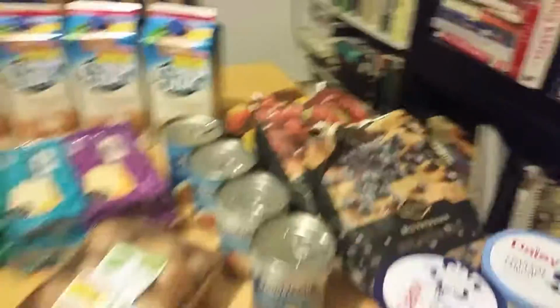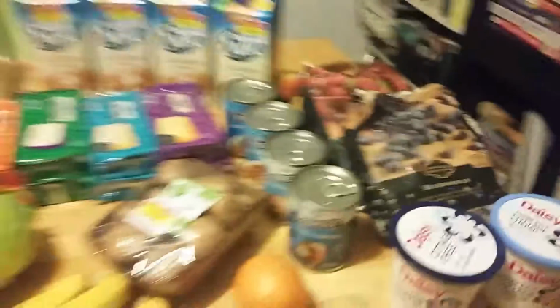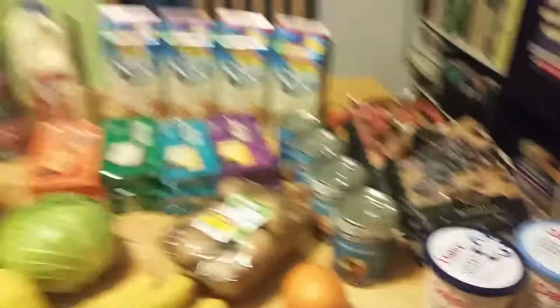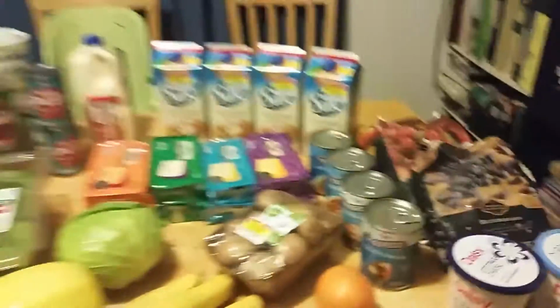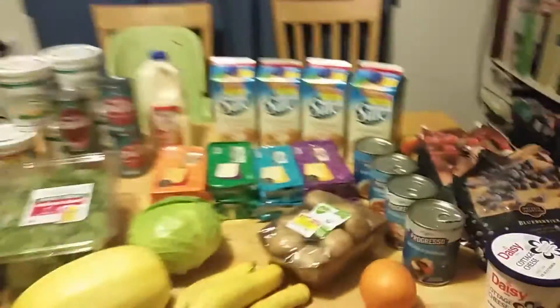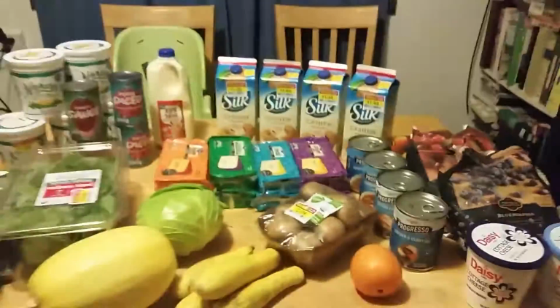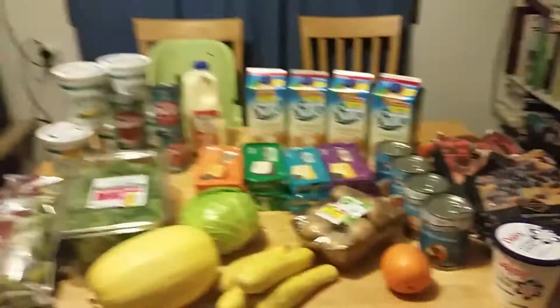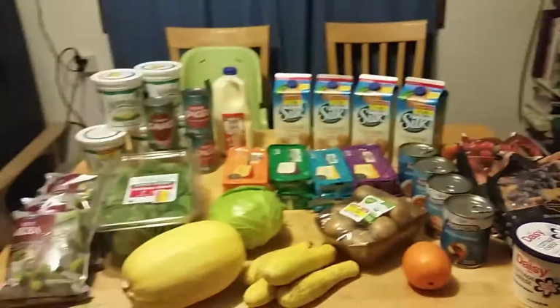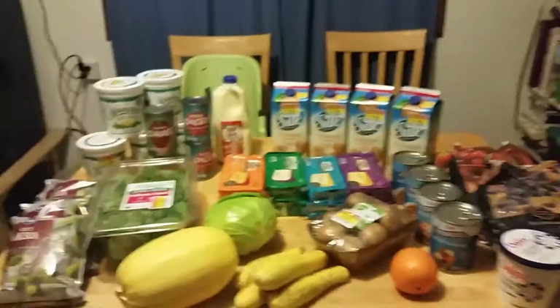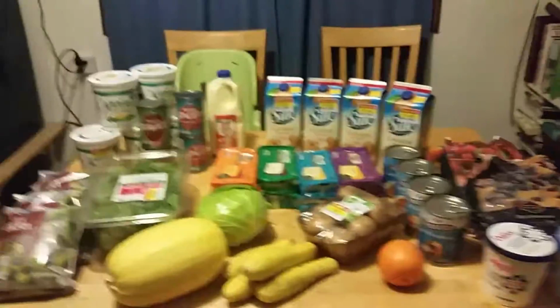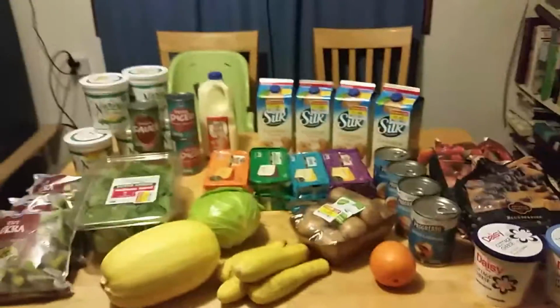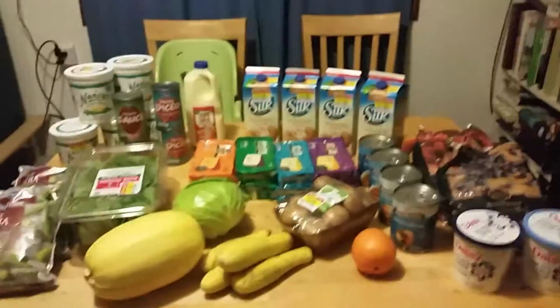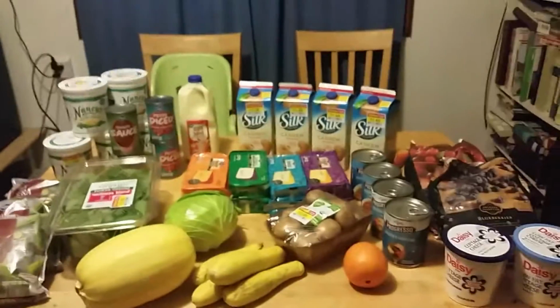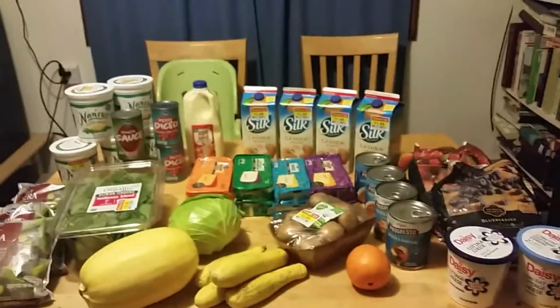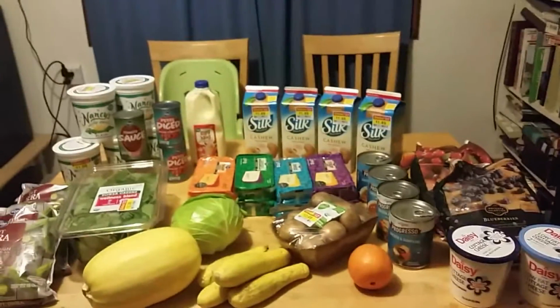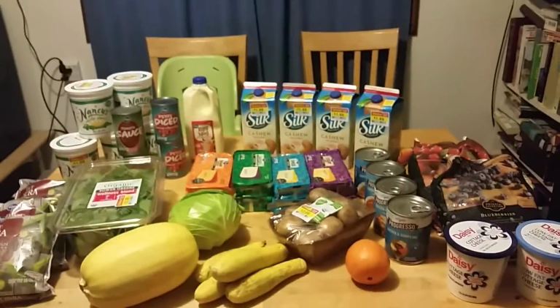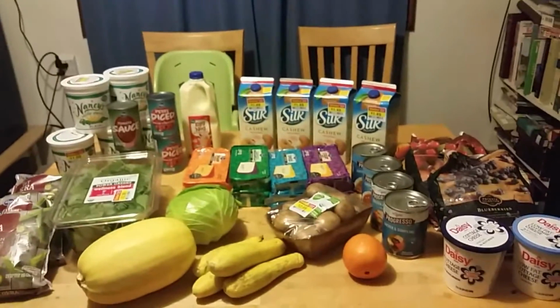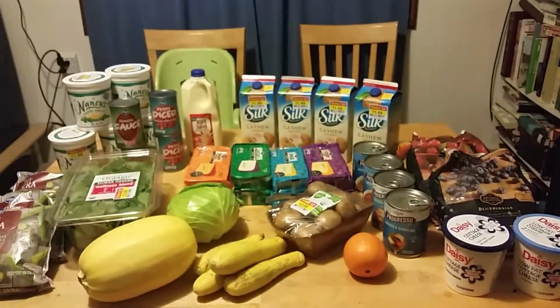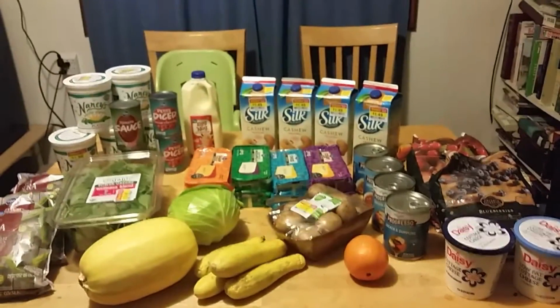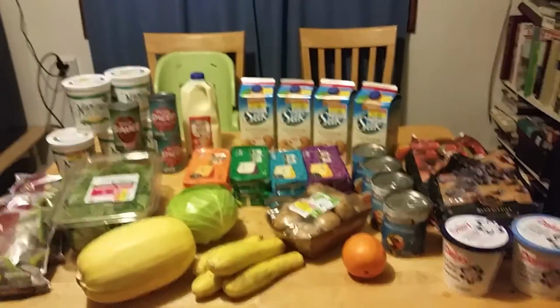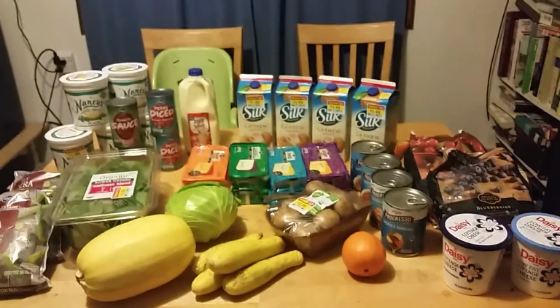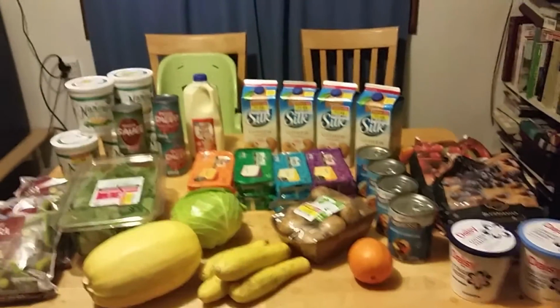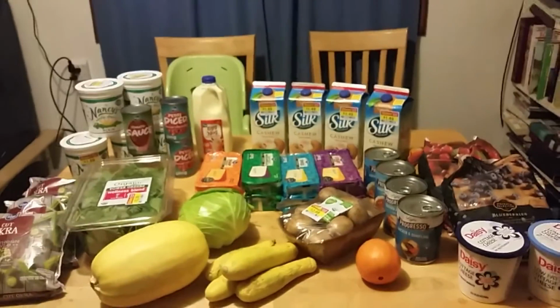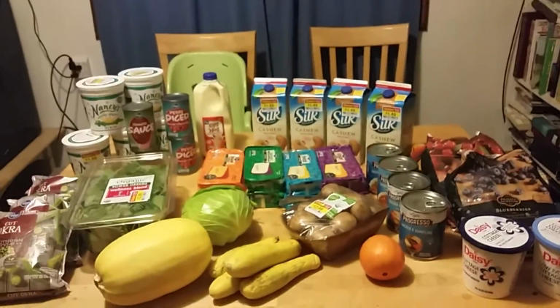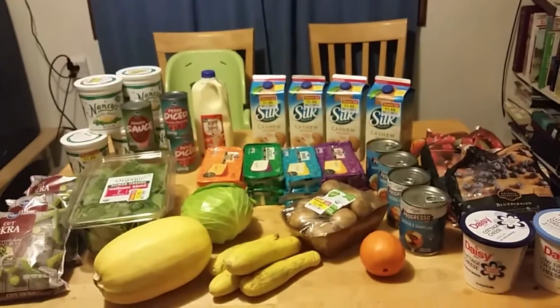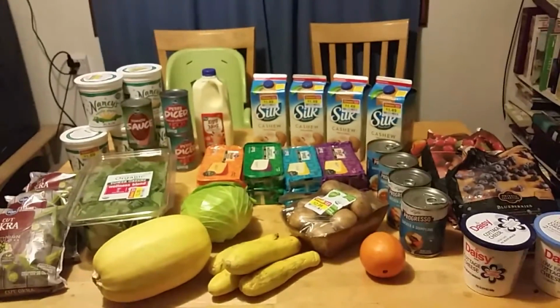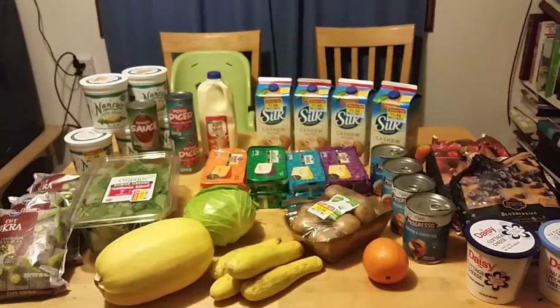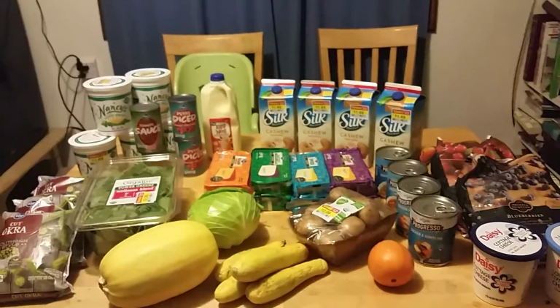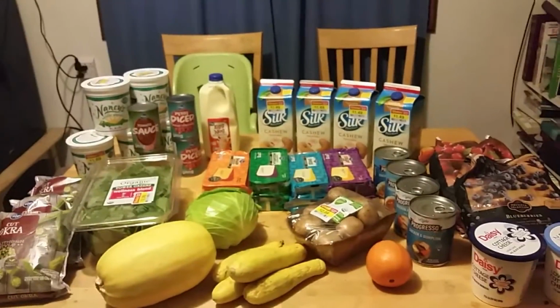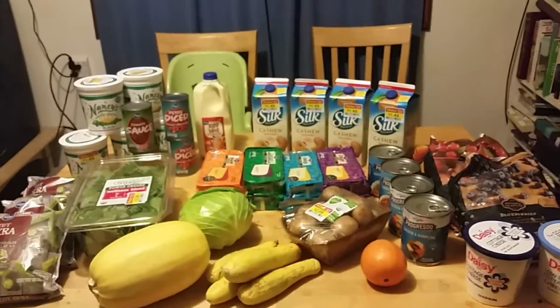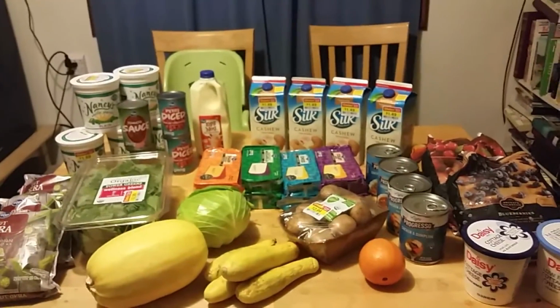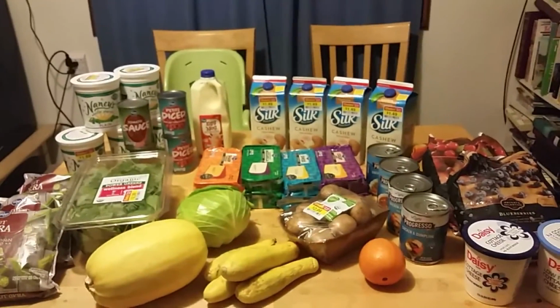So here's the first haul of 2017. Hope you enjoyed this video!